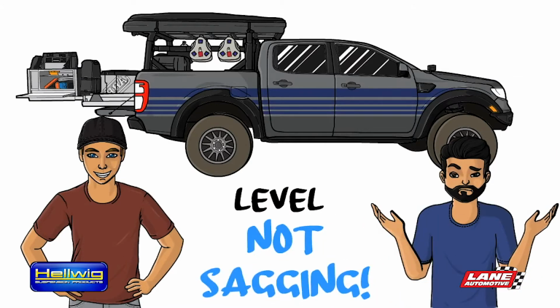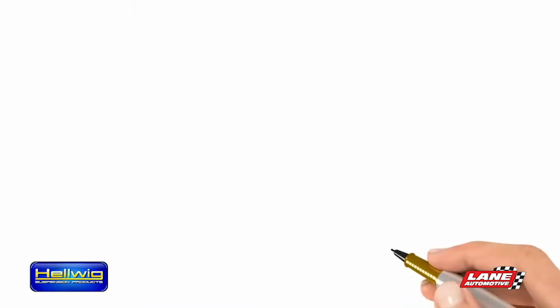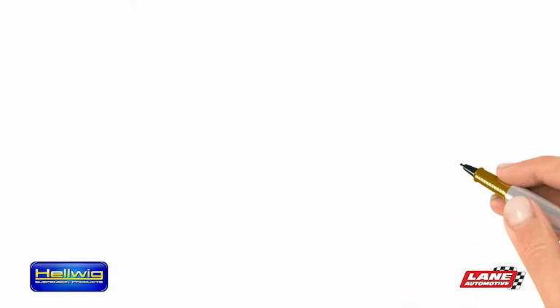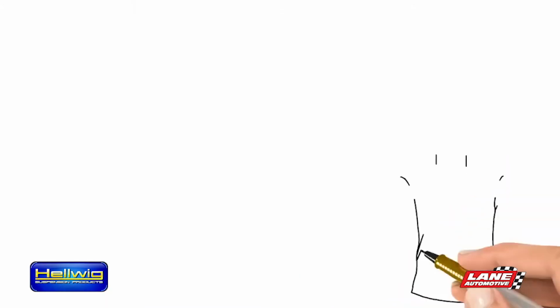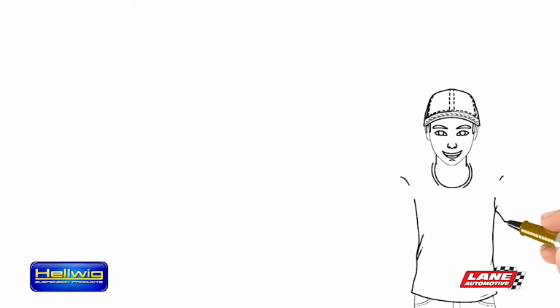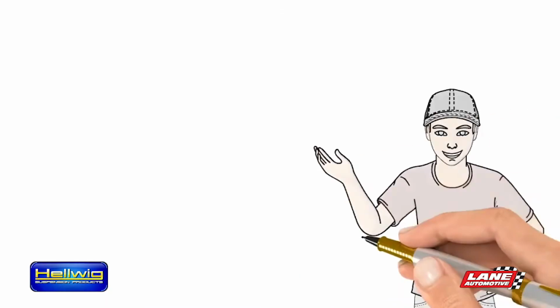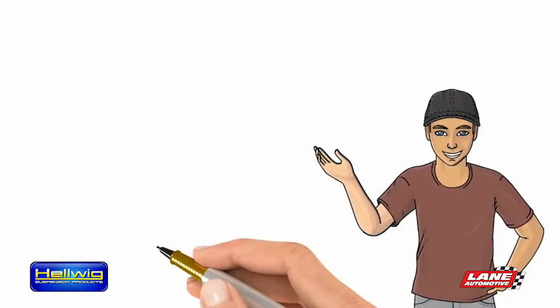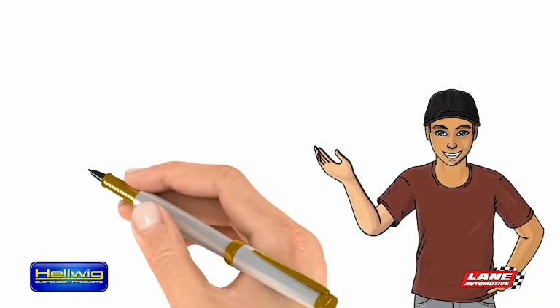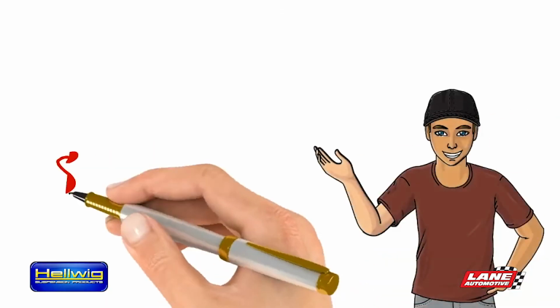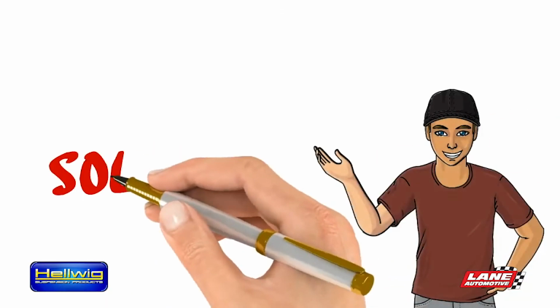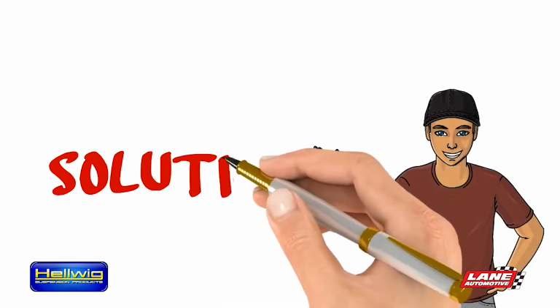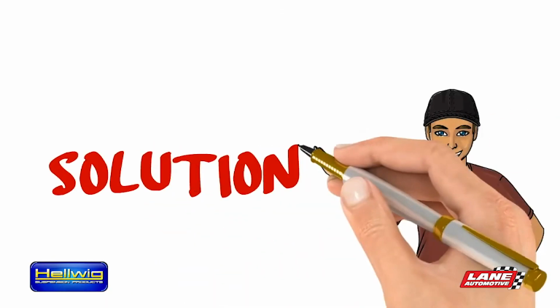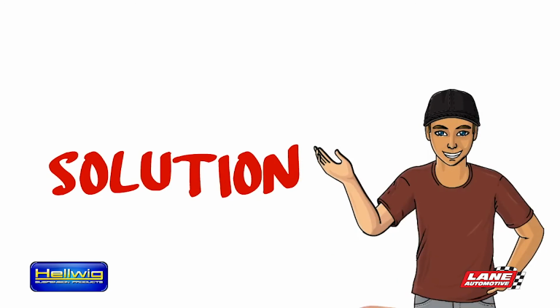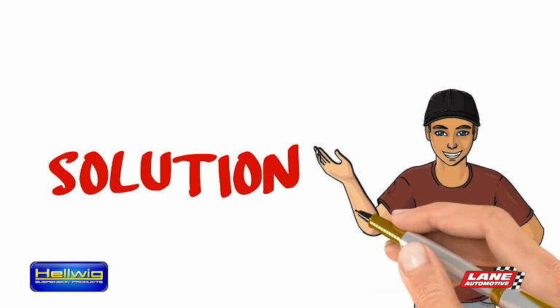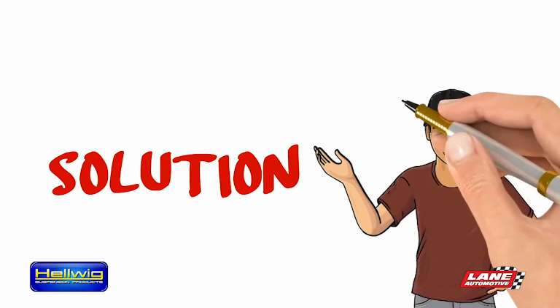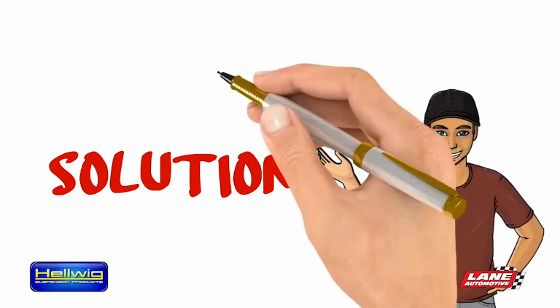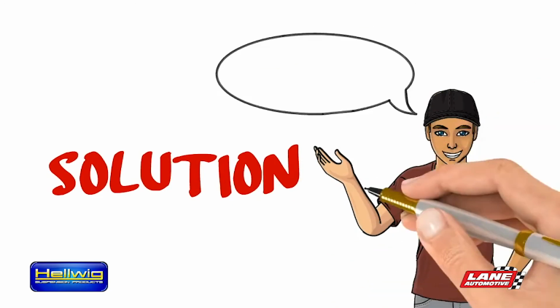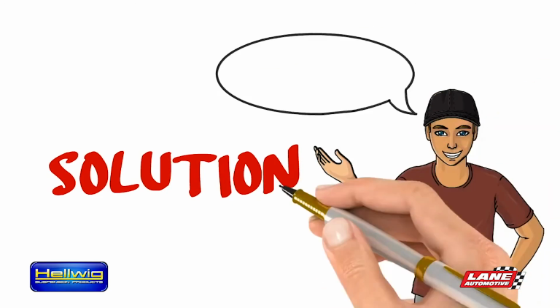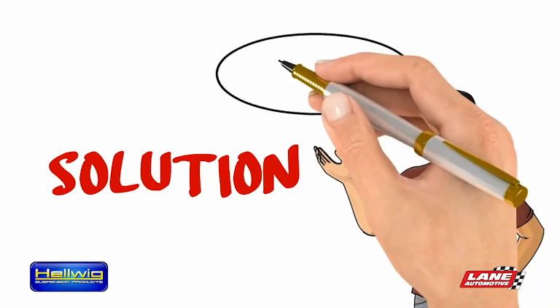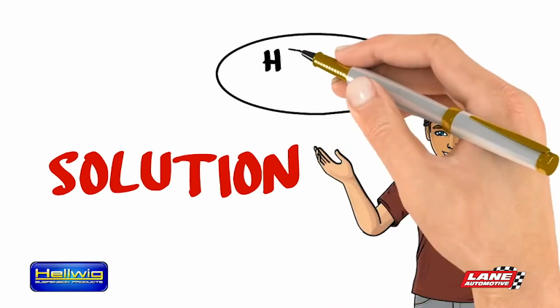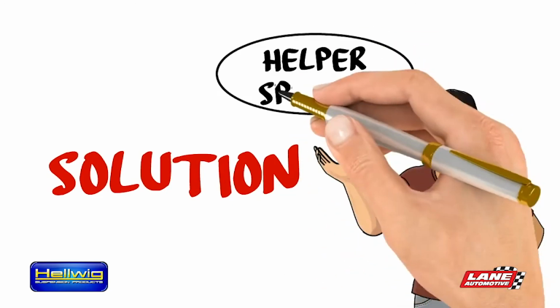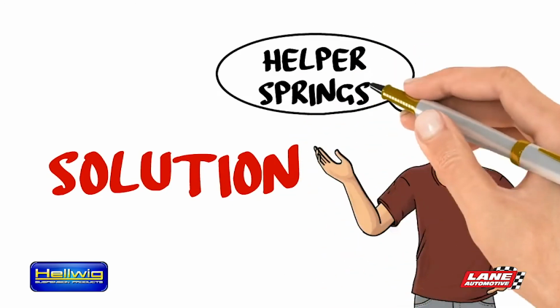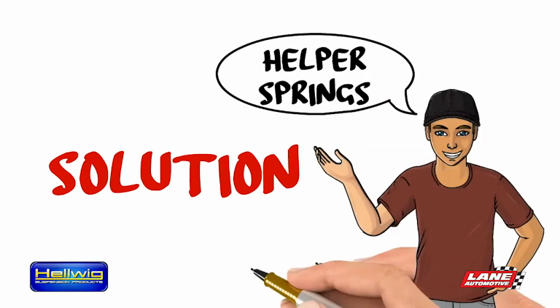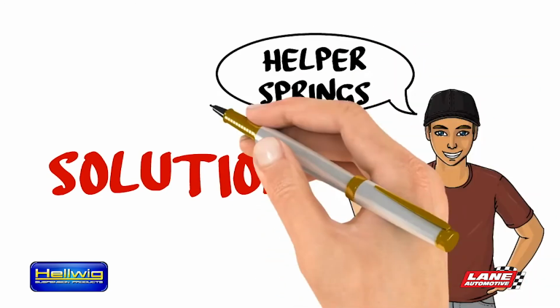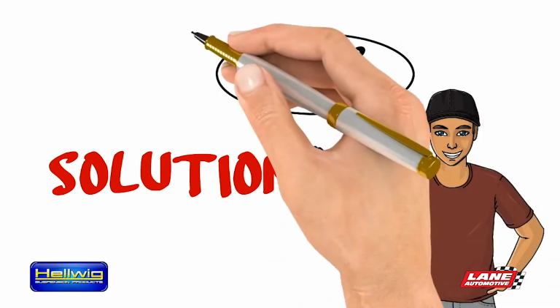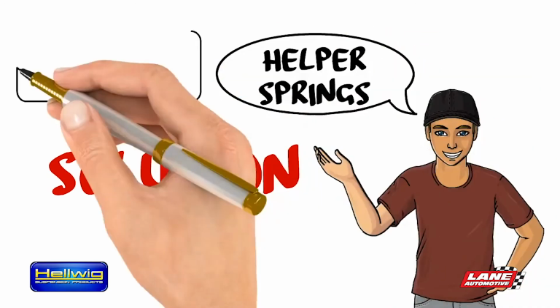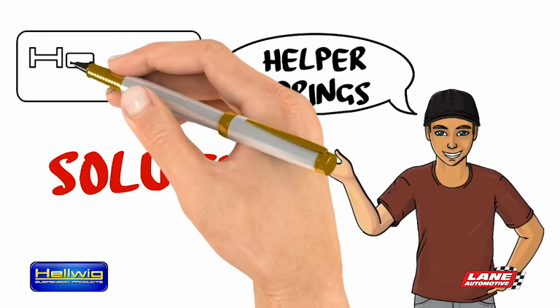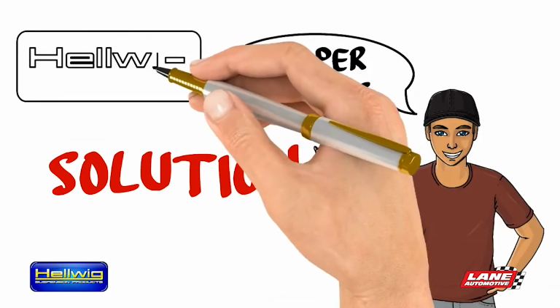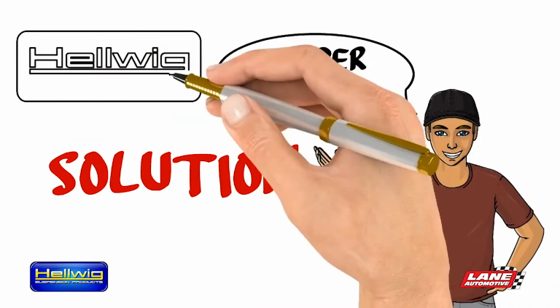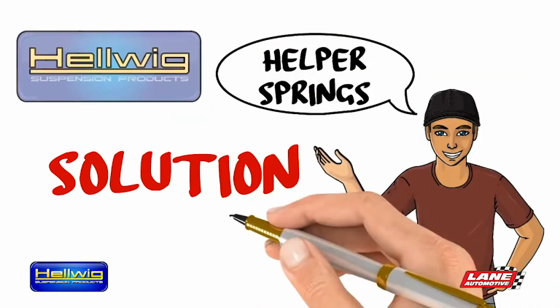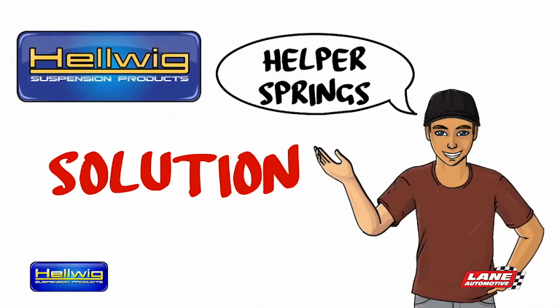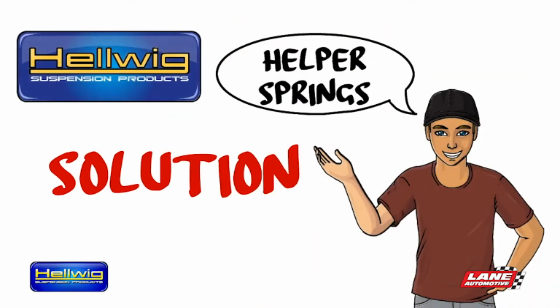Tom shared his secret: no maintenance, set it and forget it helper springs from Helwig Products.